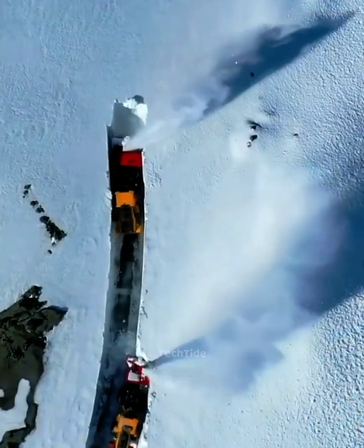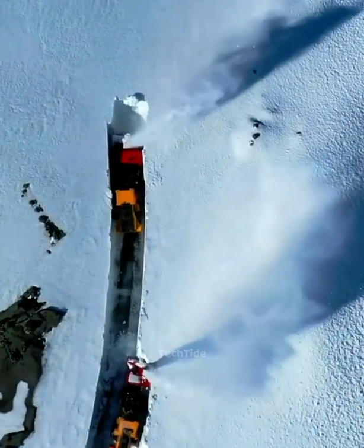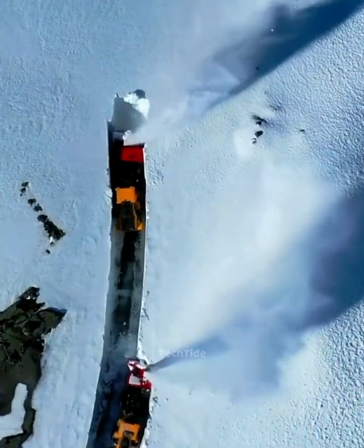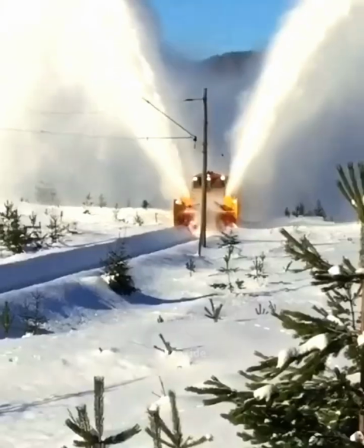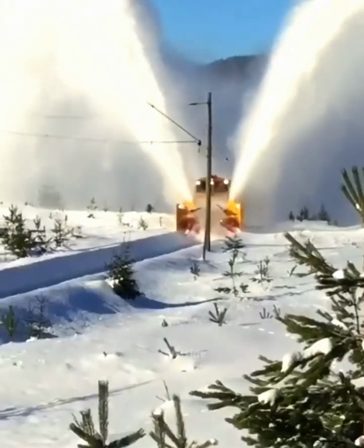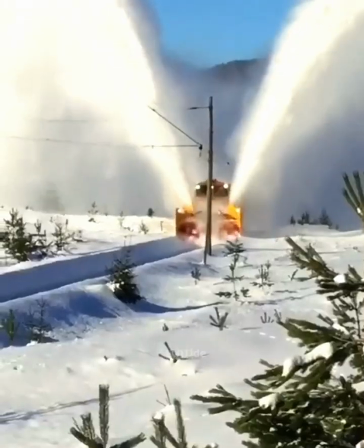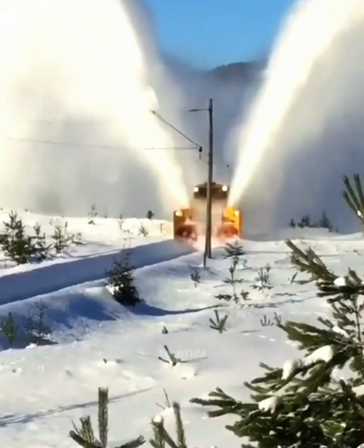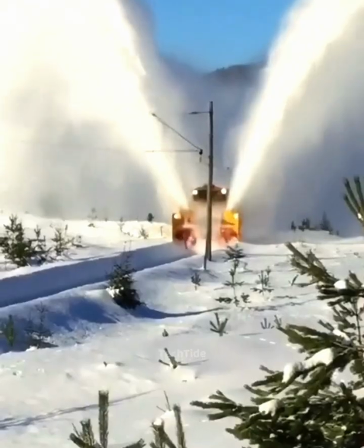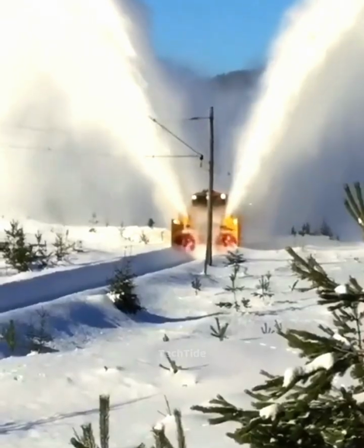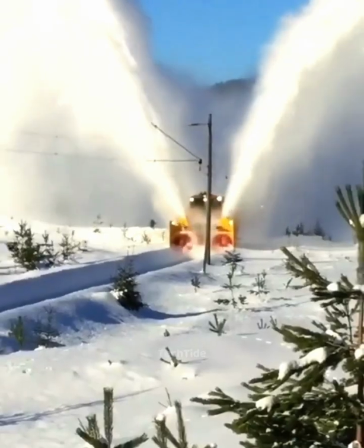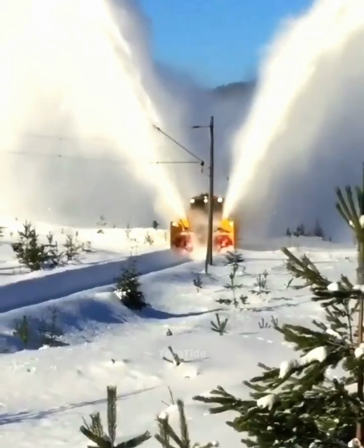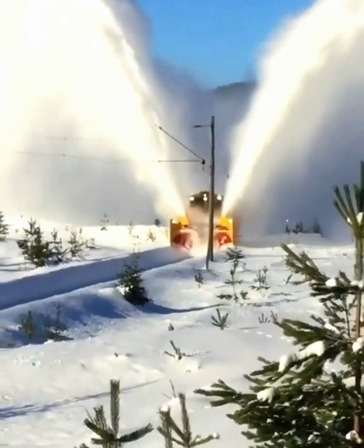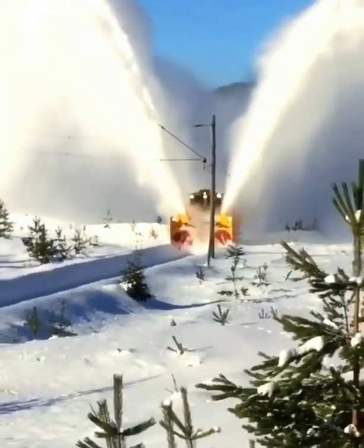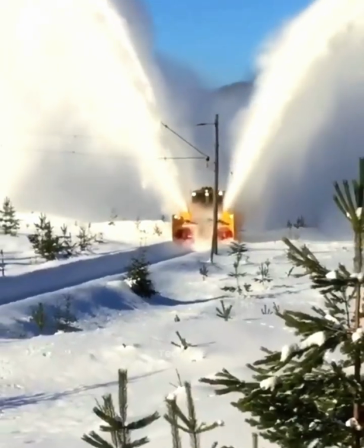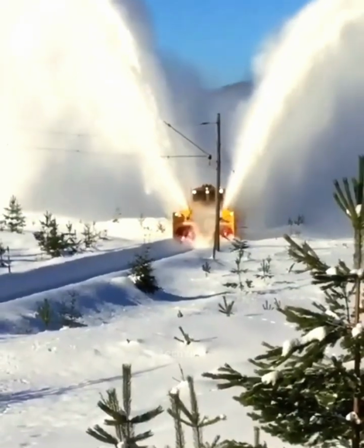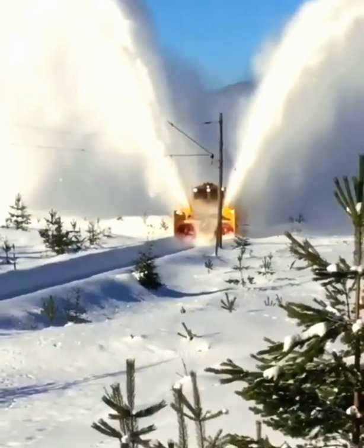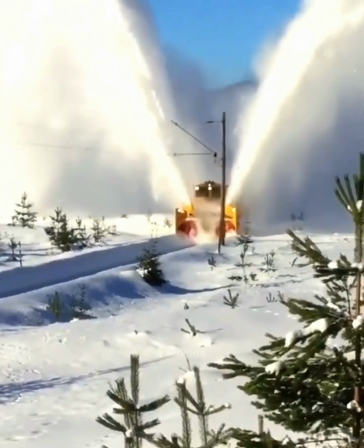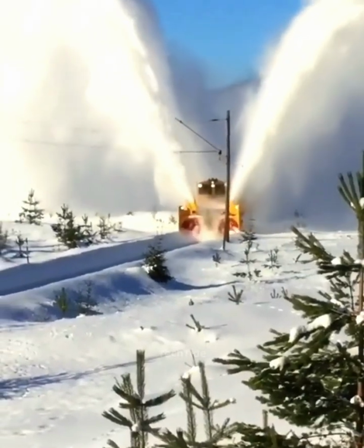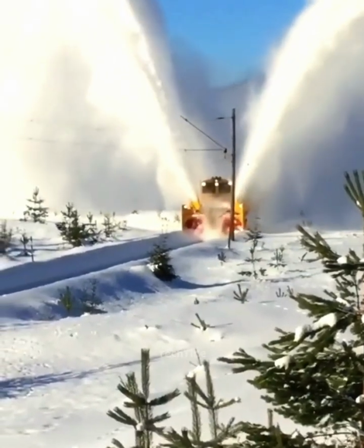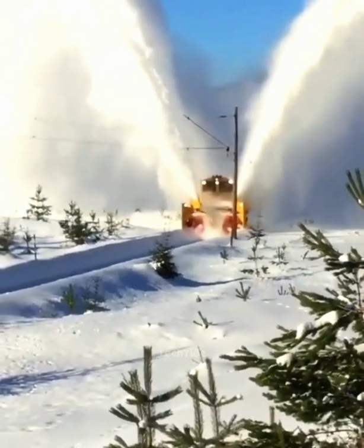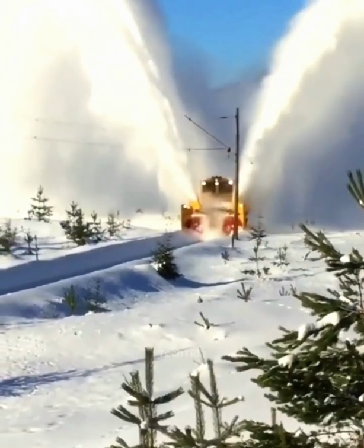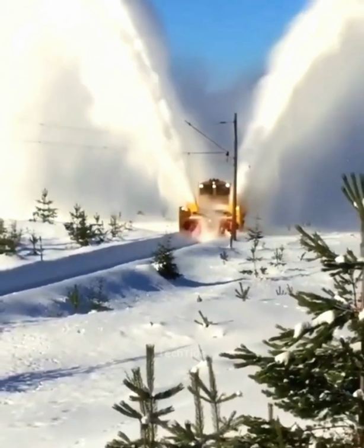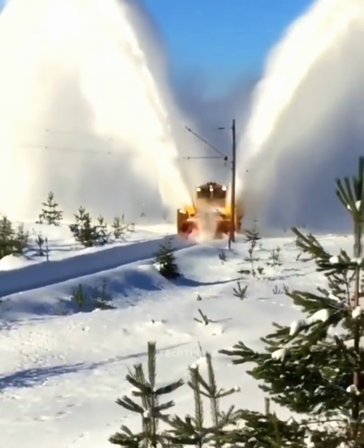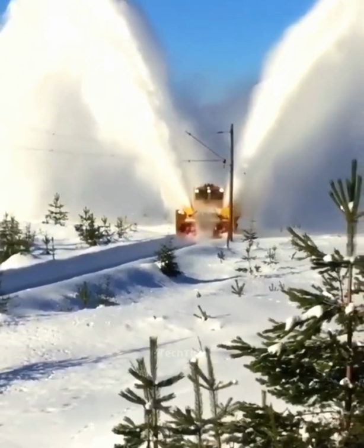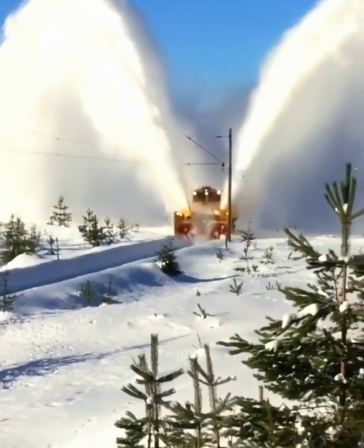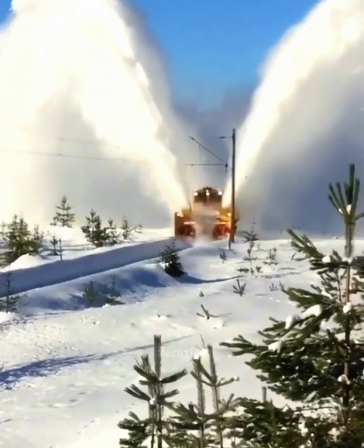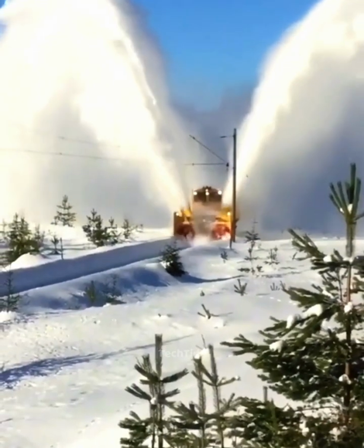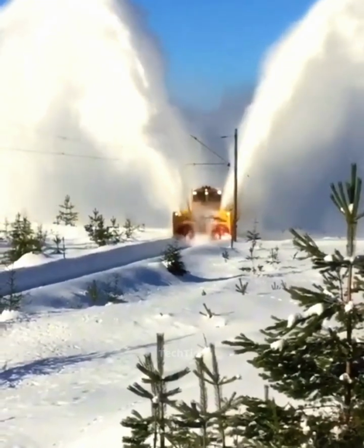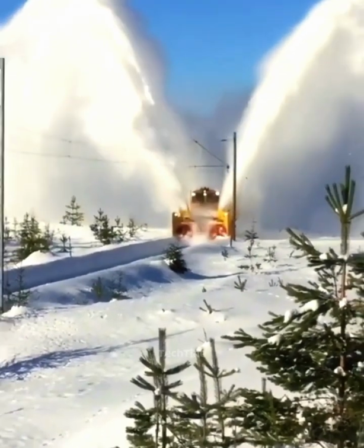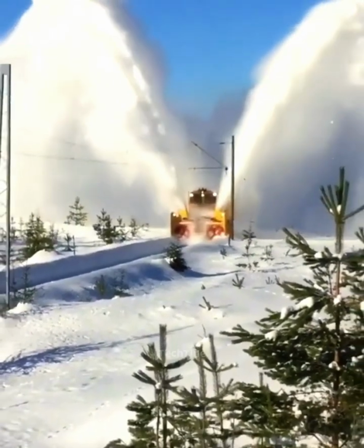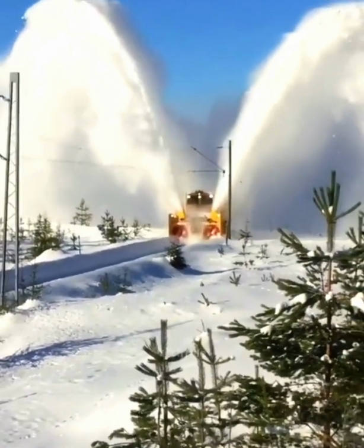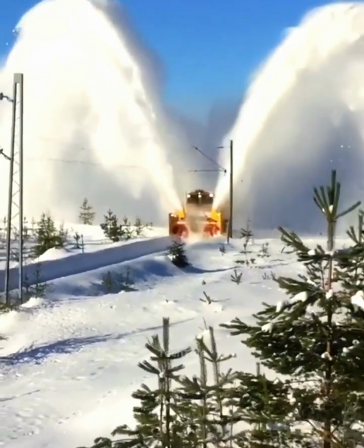When an icebreaker train arrives, it creates a stunning scene breaking through the ice.